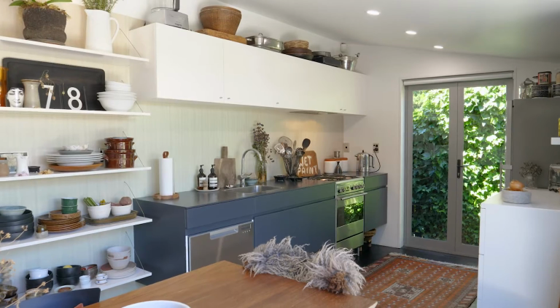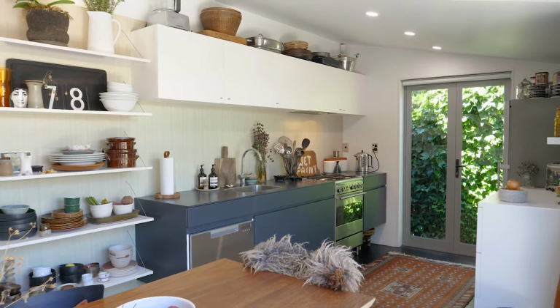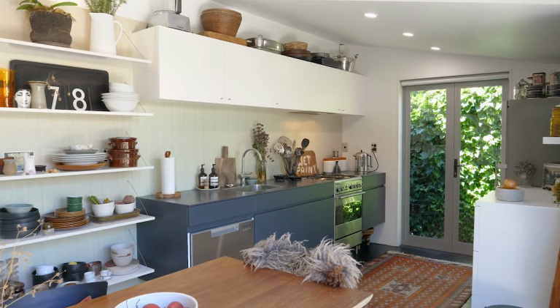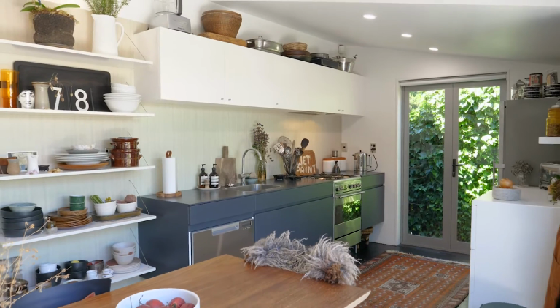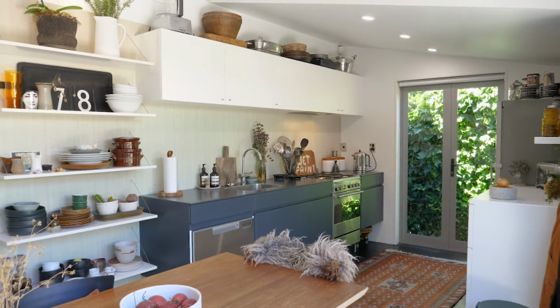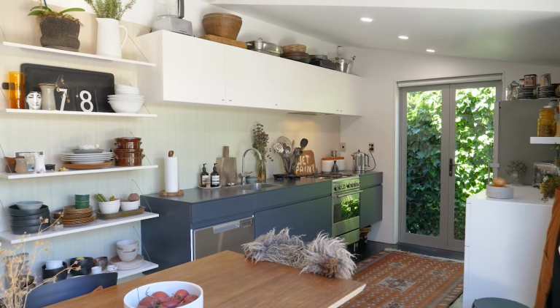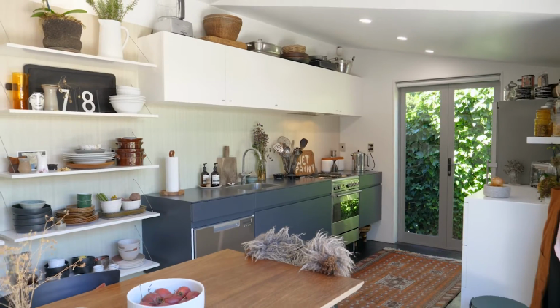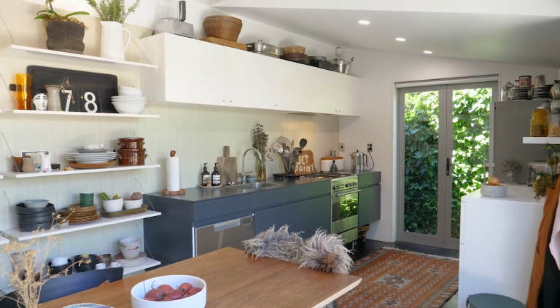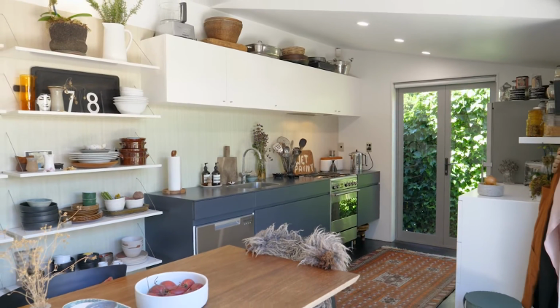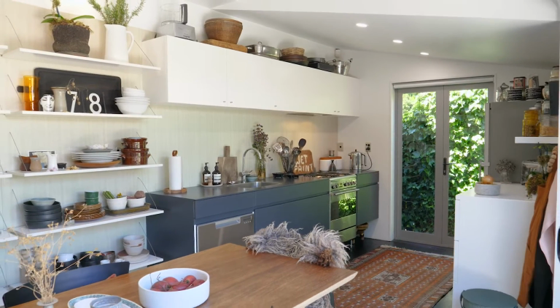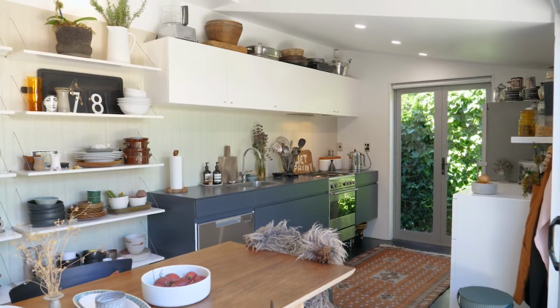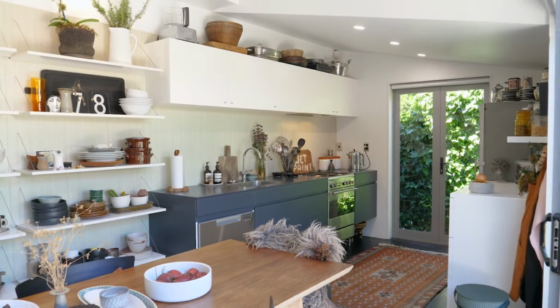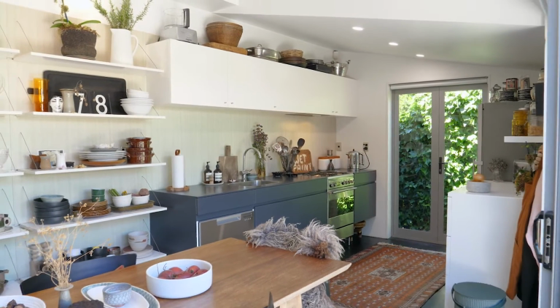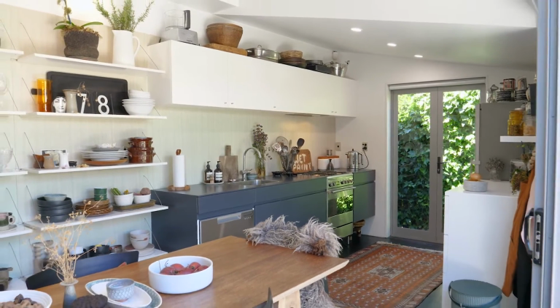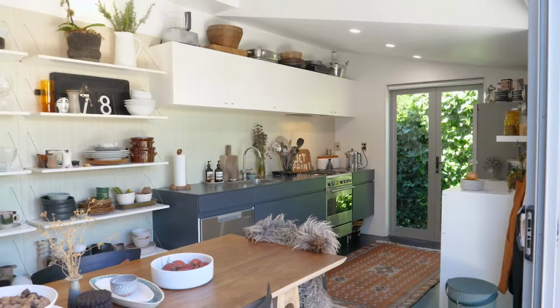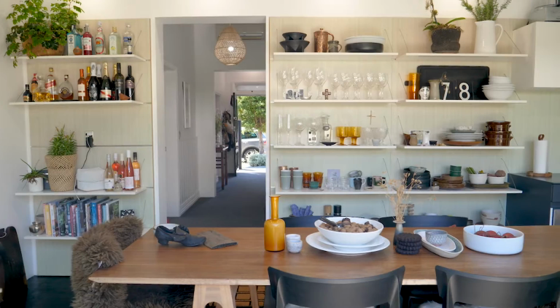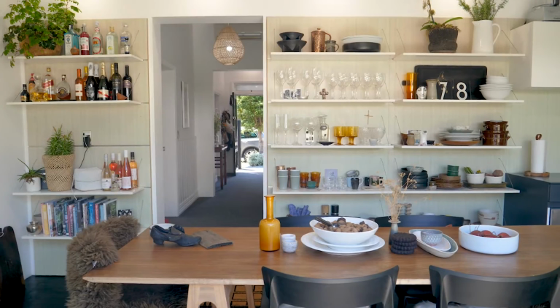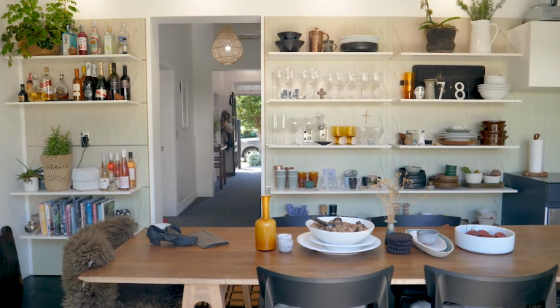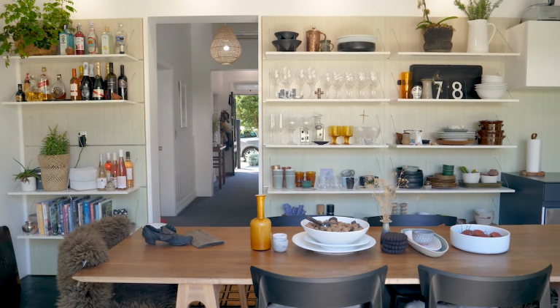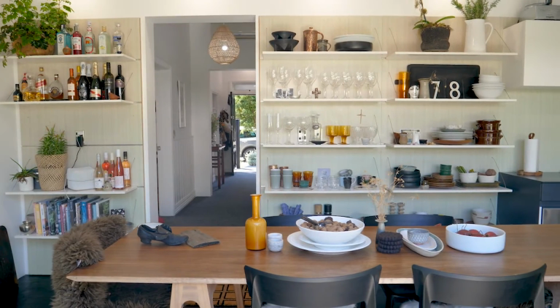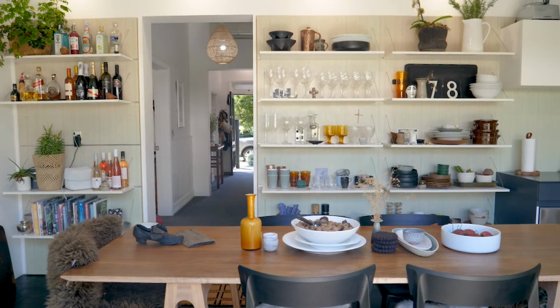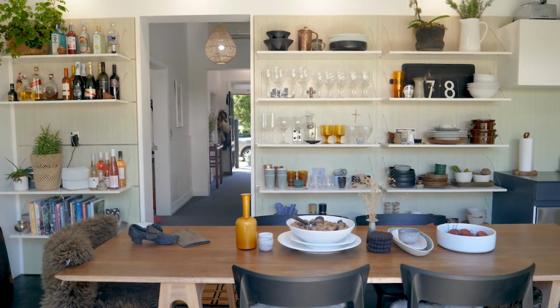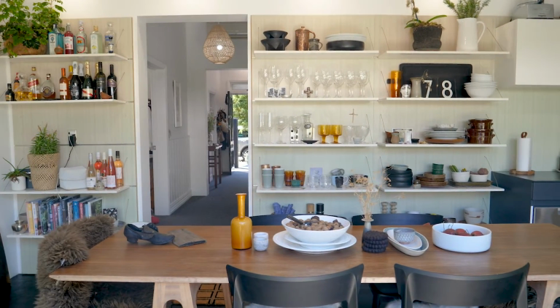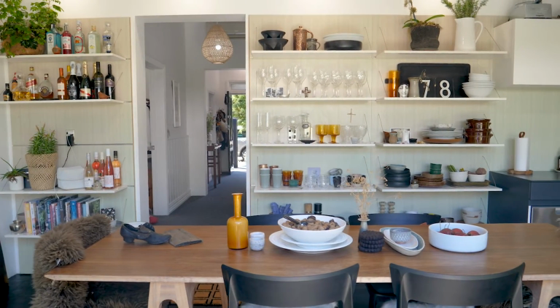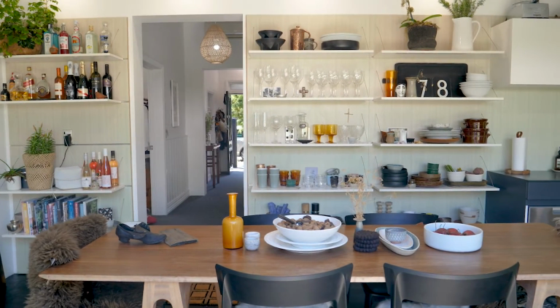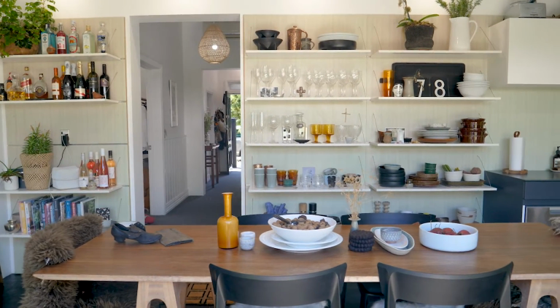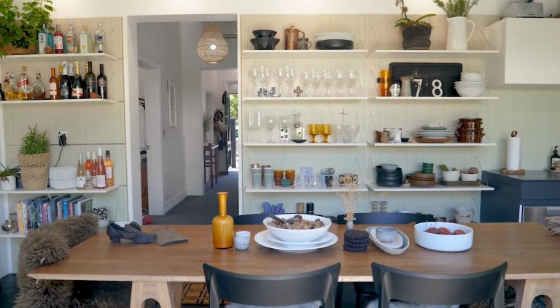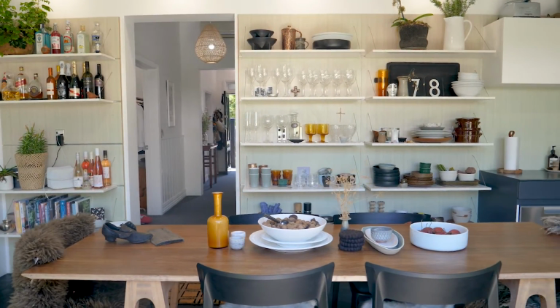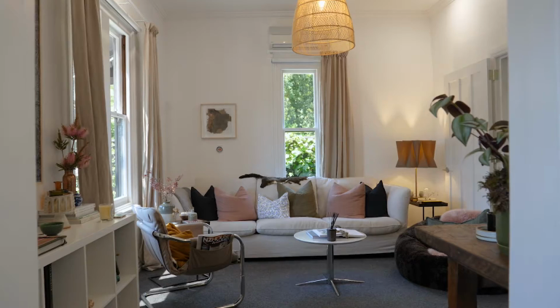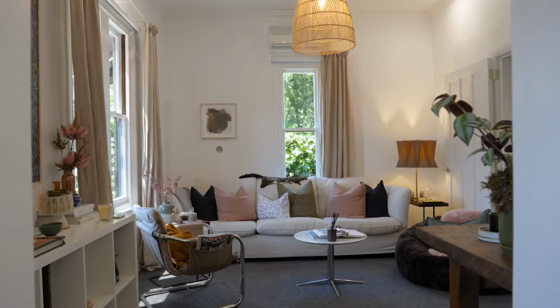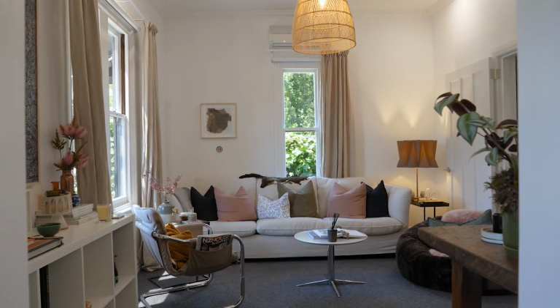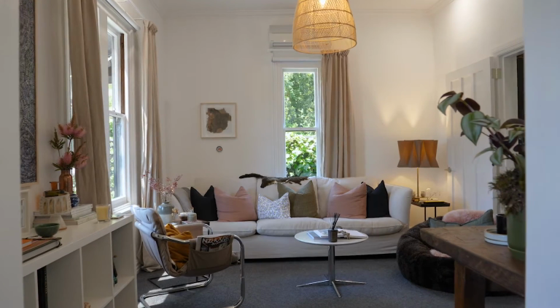The kitchen here is super stylish and extremely functional with lots of natural light.